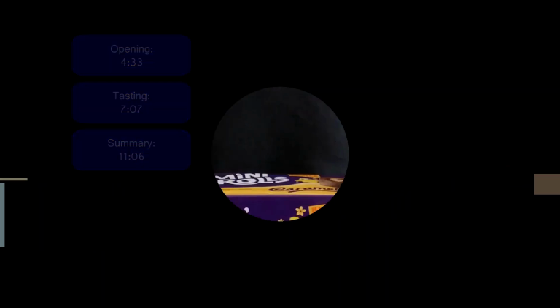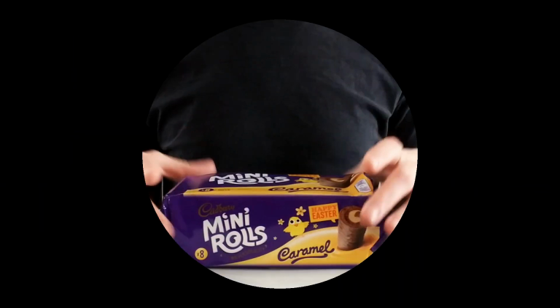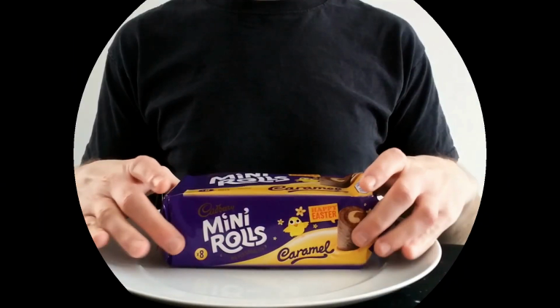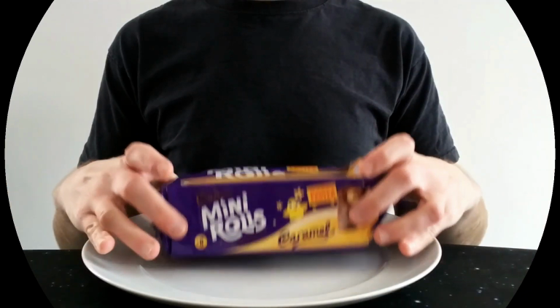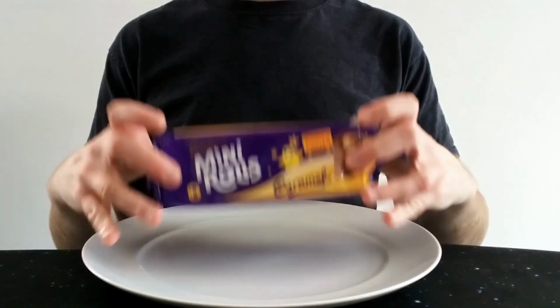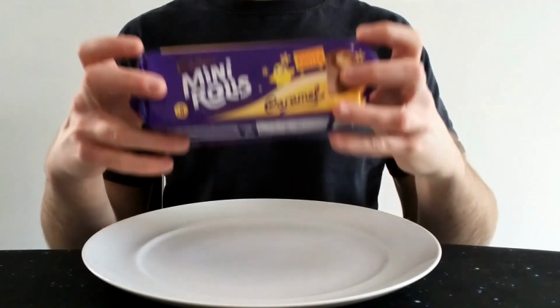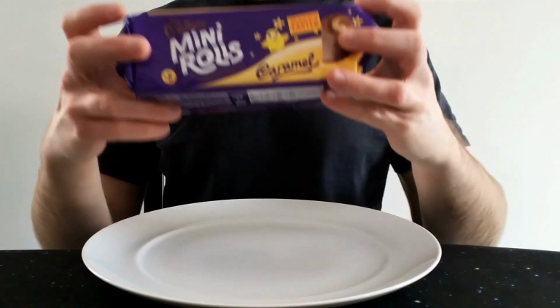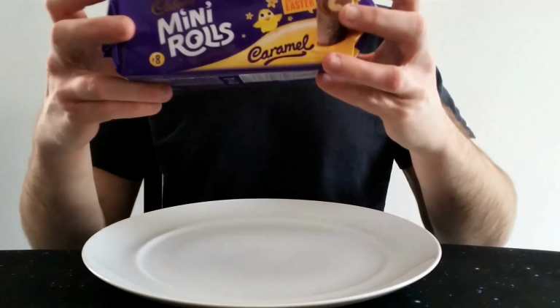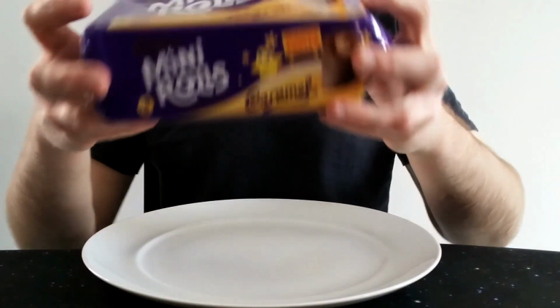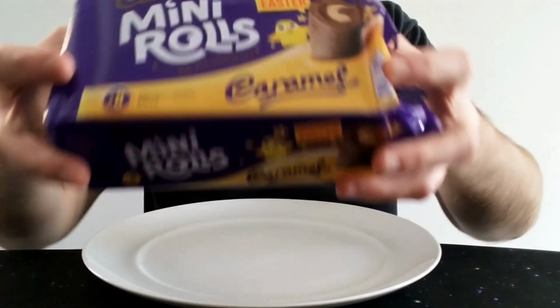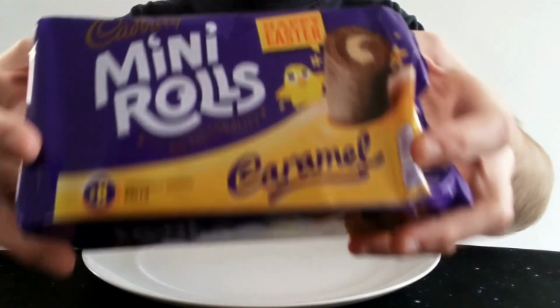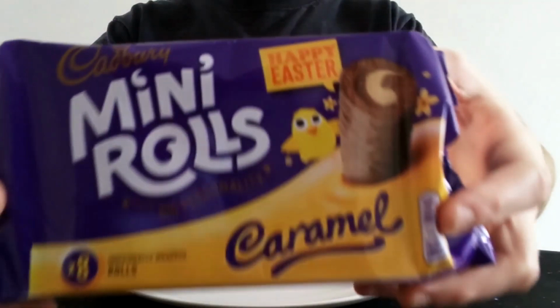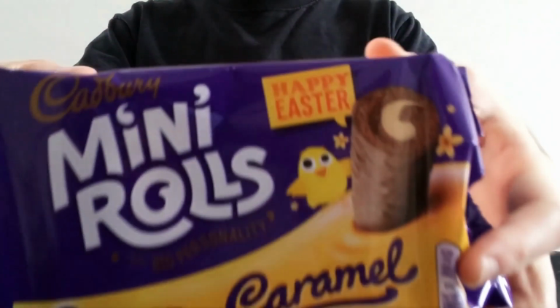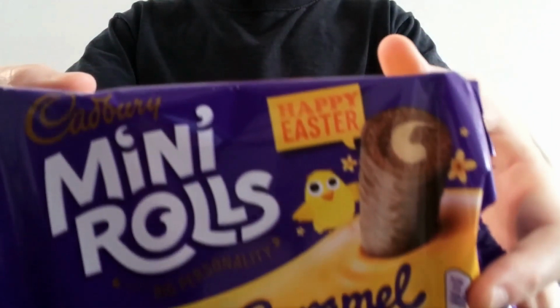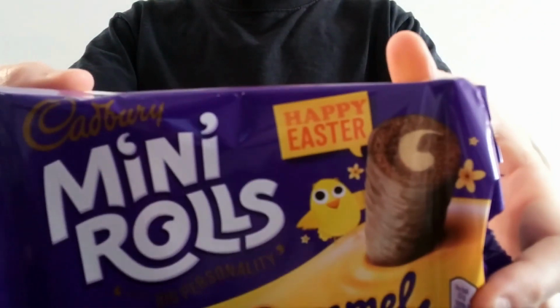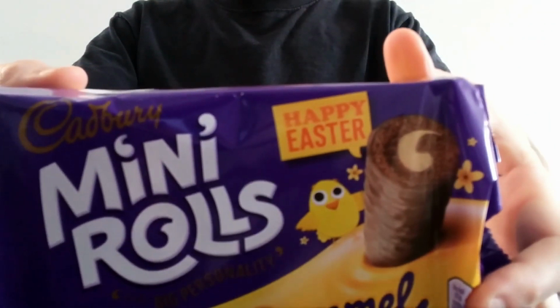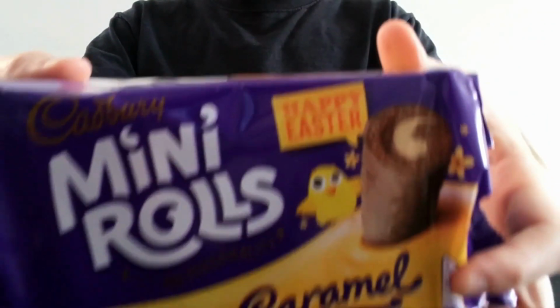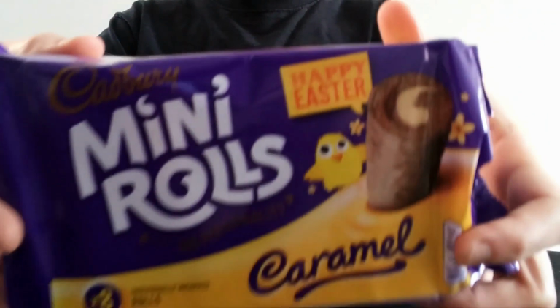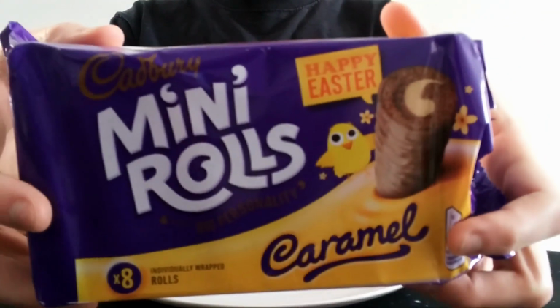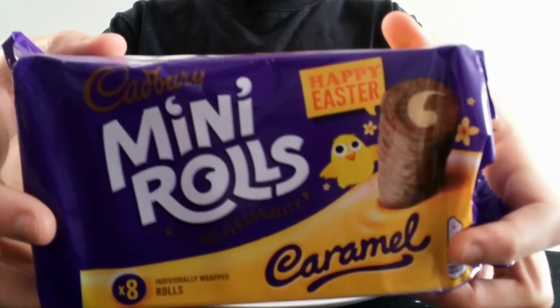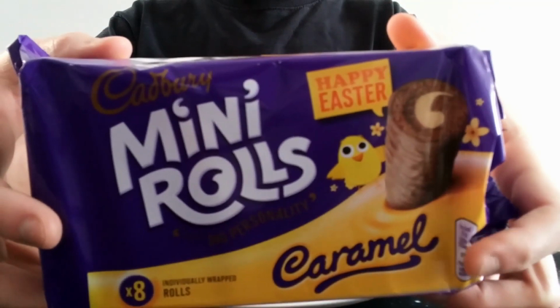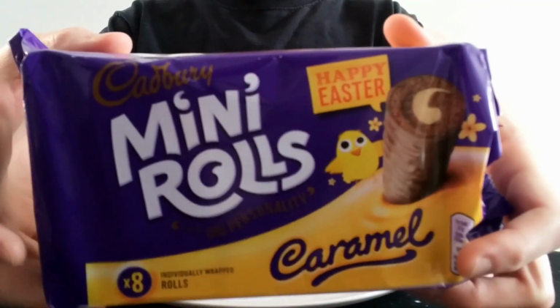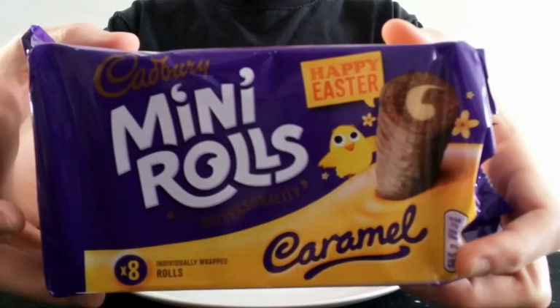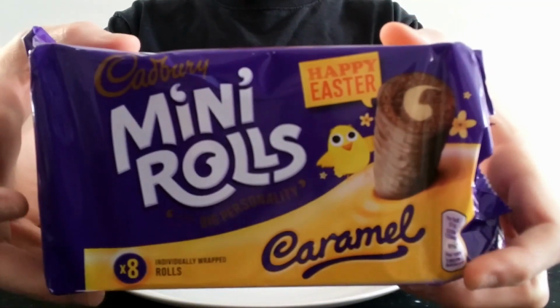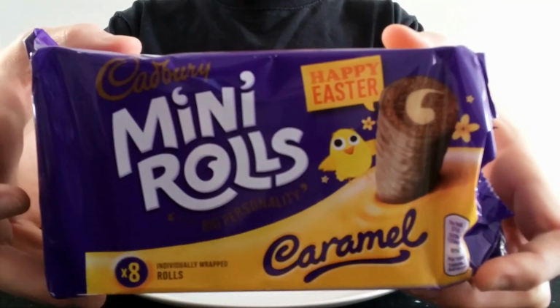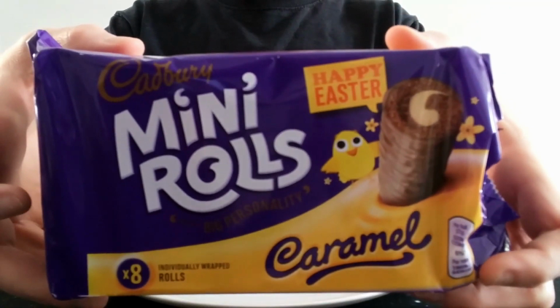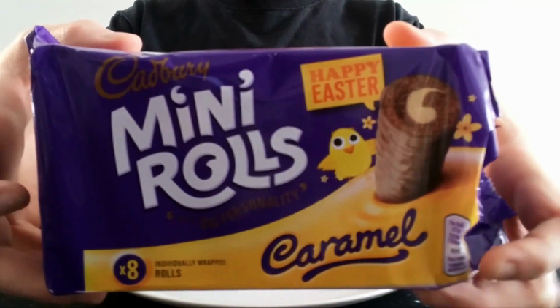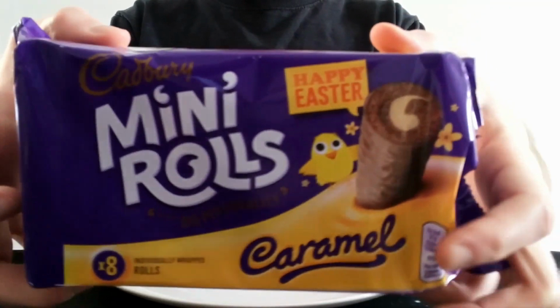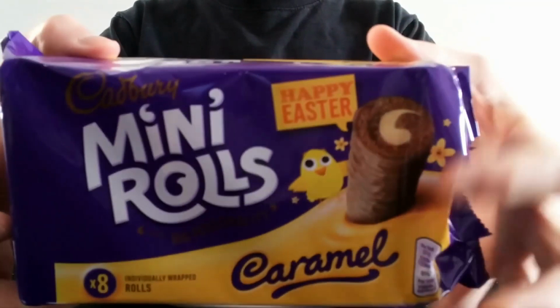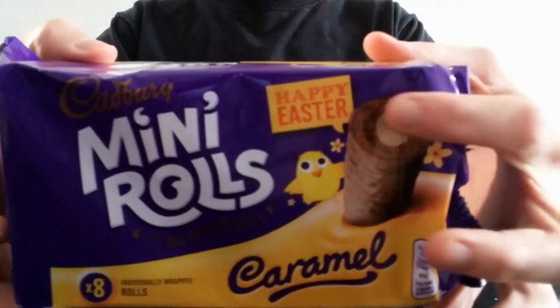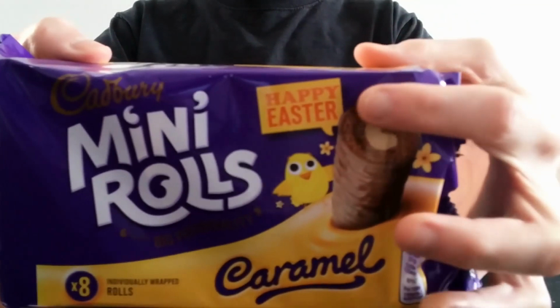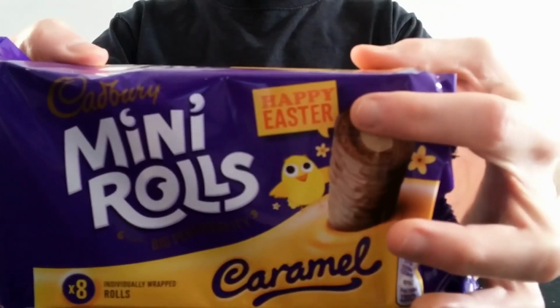Hello everyone, it's Chocobot here for another video review. This time we have the Cadbury's Mini Rolls Caramel — presumably an Easter limited edition. Happy Easter.